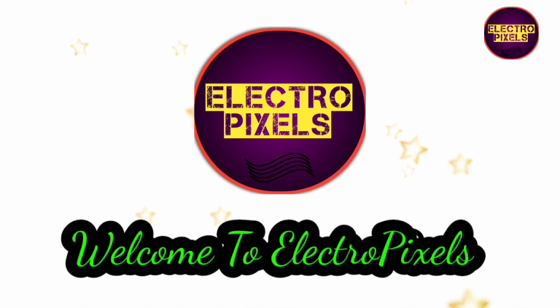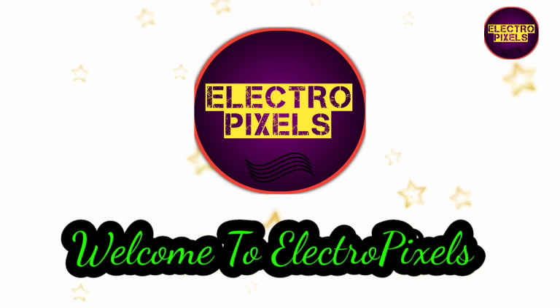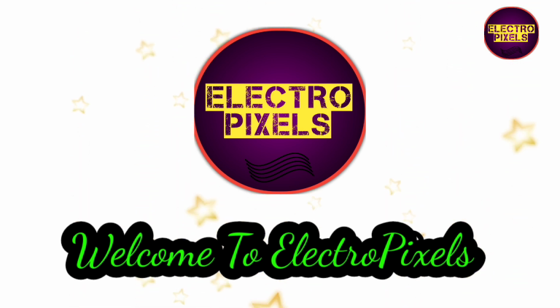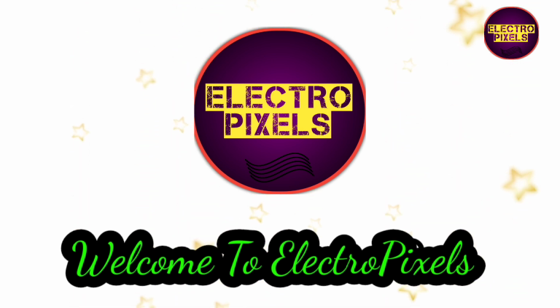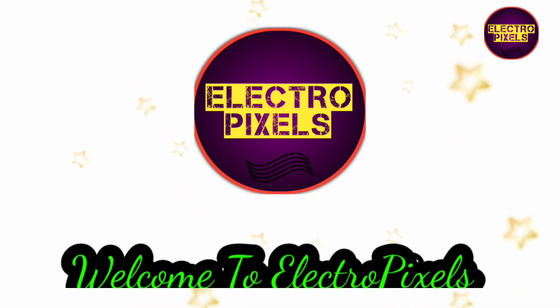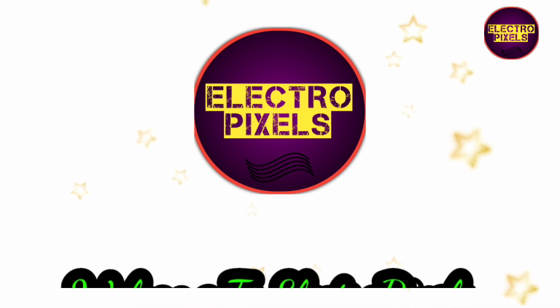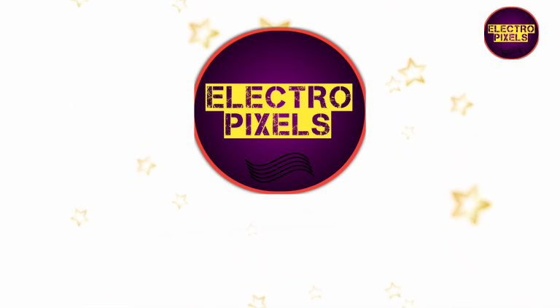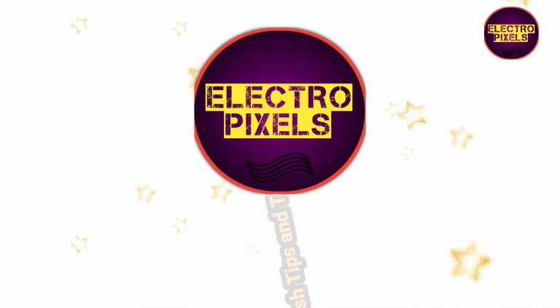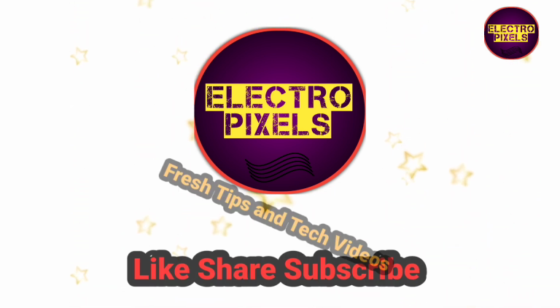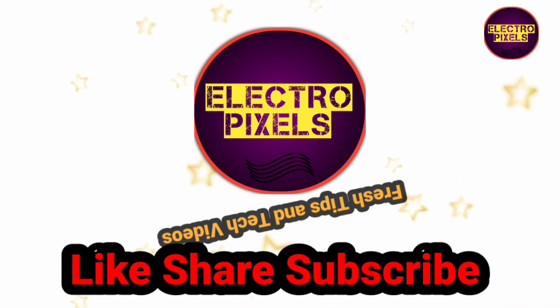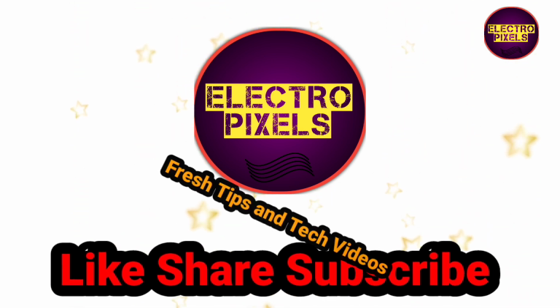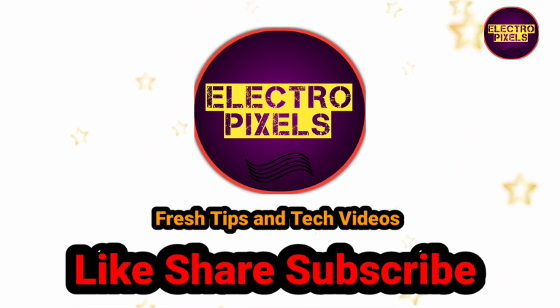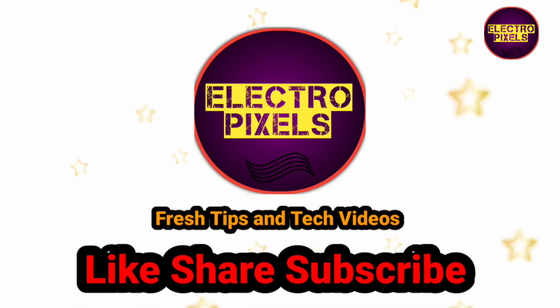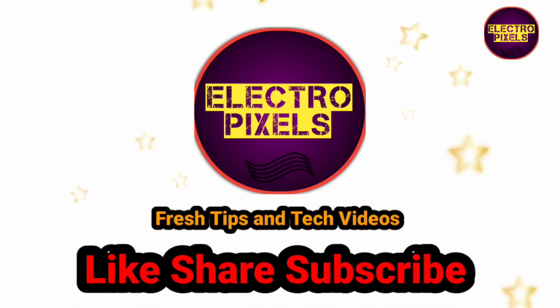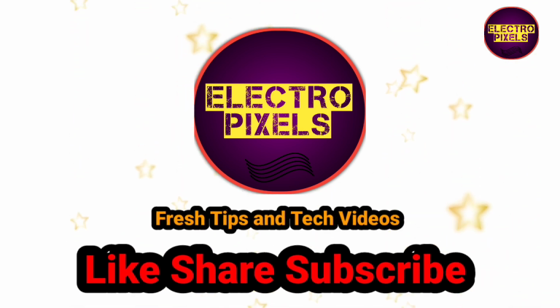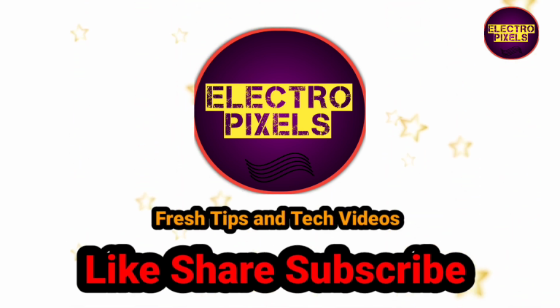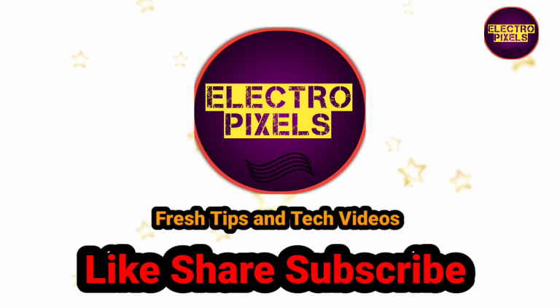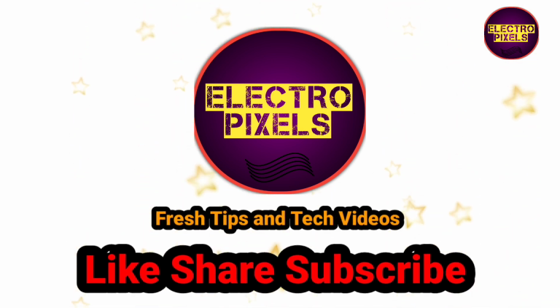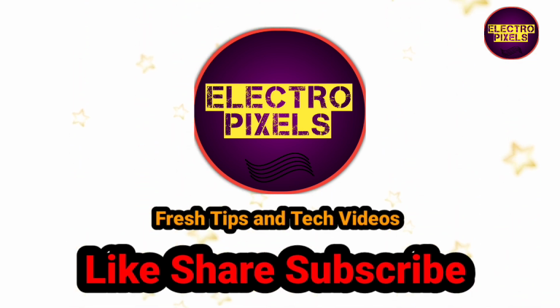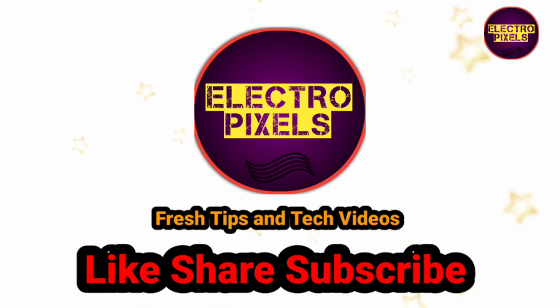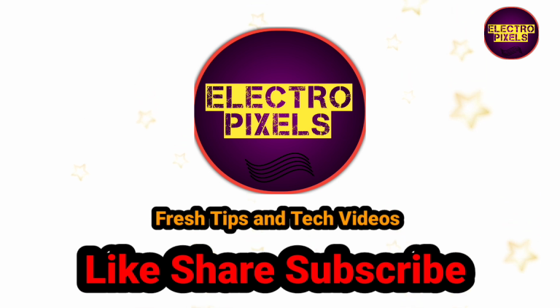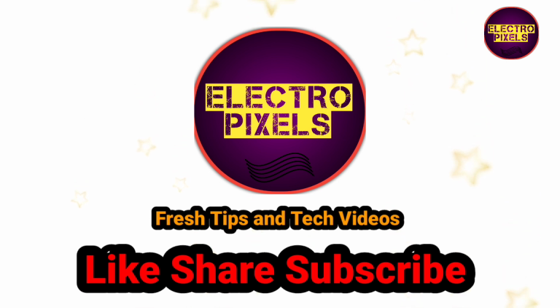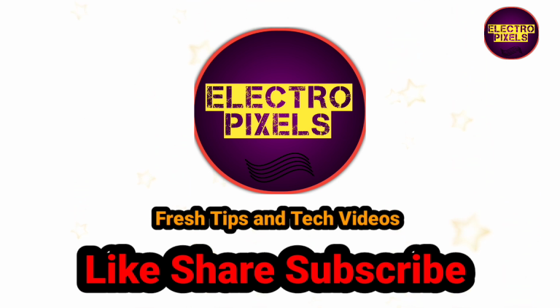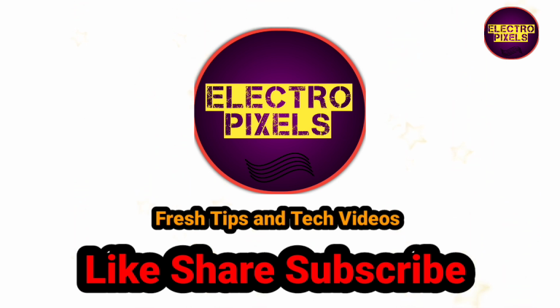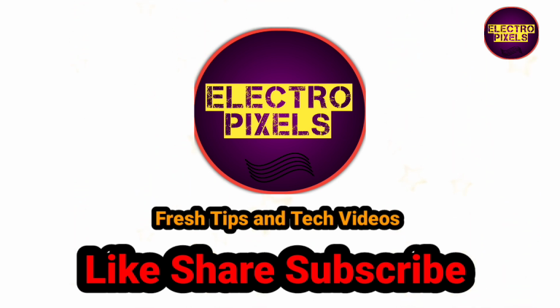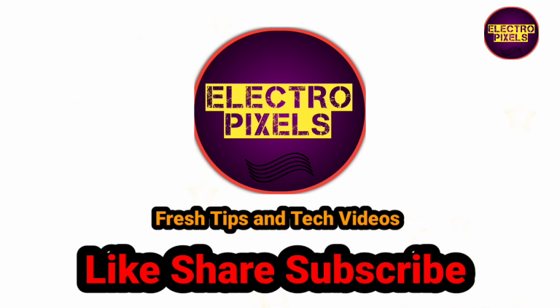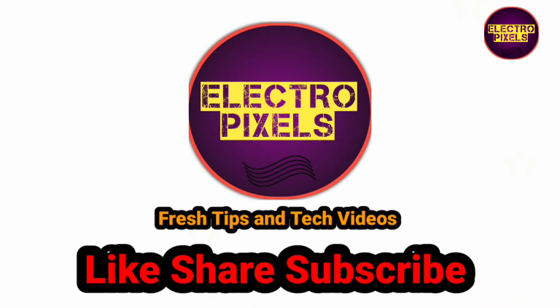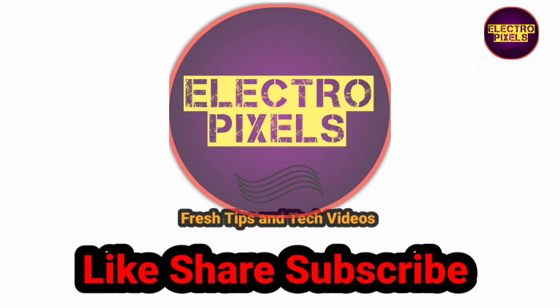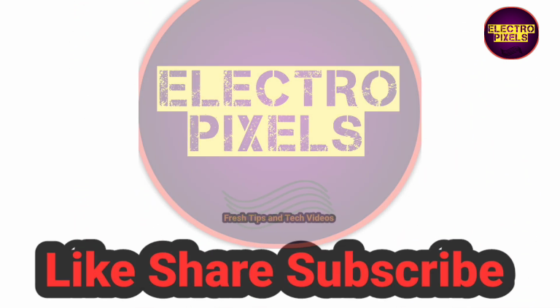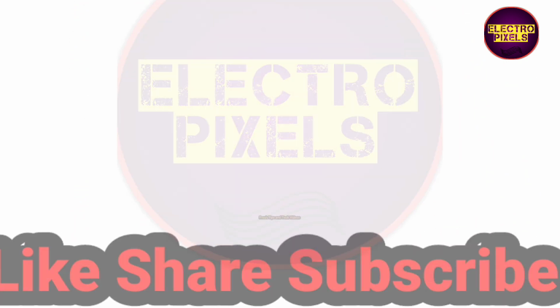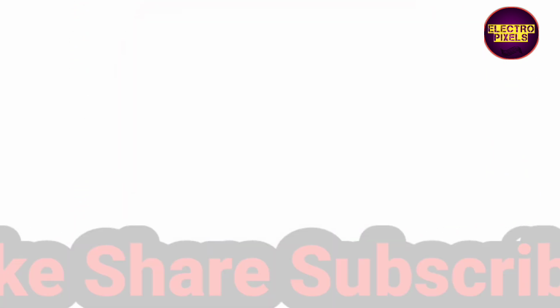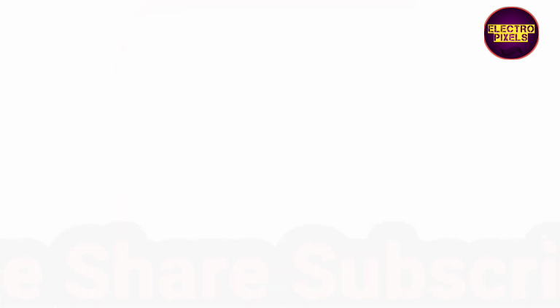Hello friends, welcome to Ultra Pixels. If you like our channel, please don't forget to like, share, subscribe, and press the bell icon for getting further notifications.